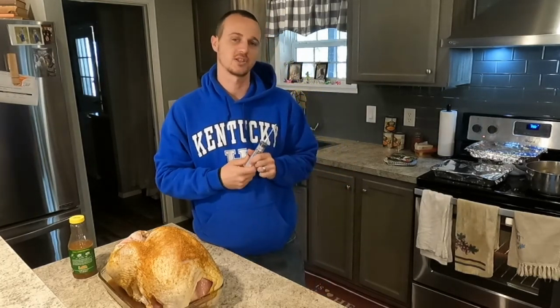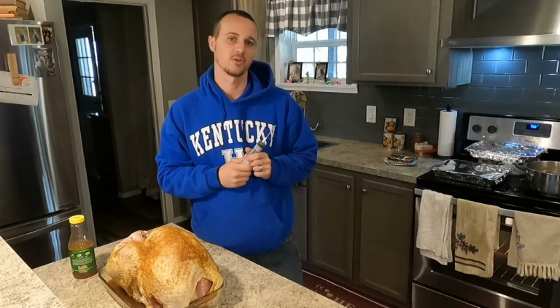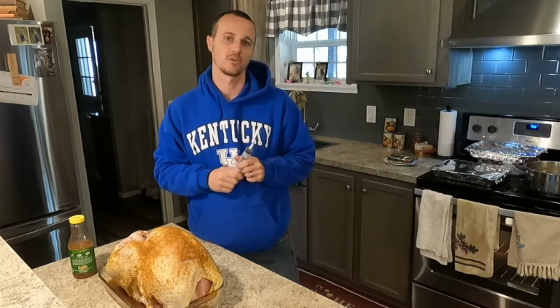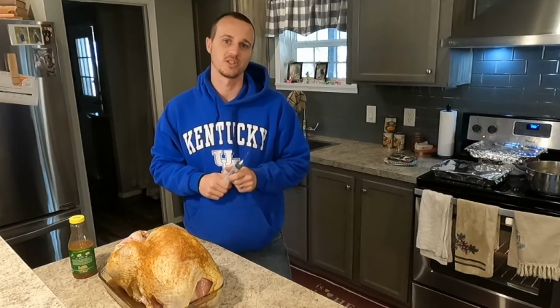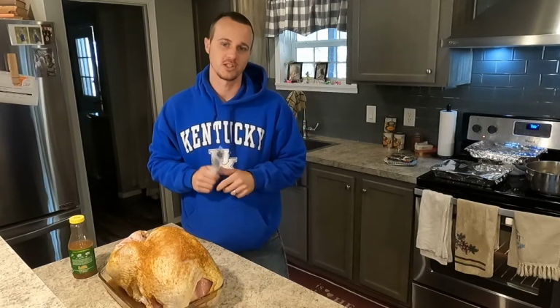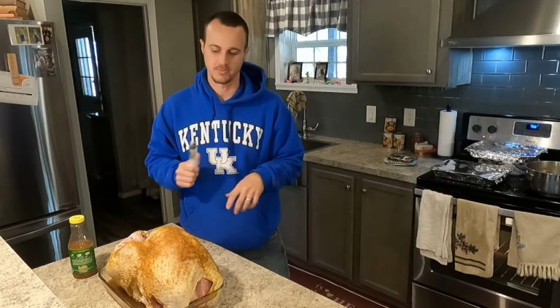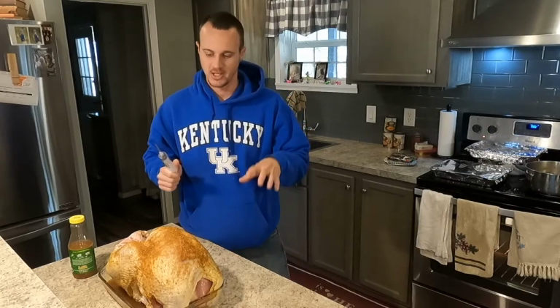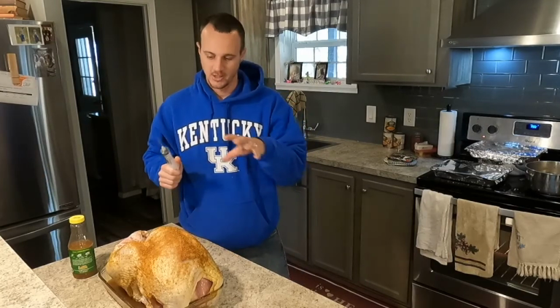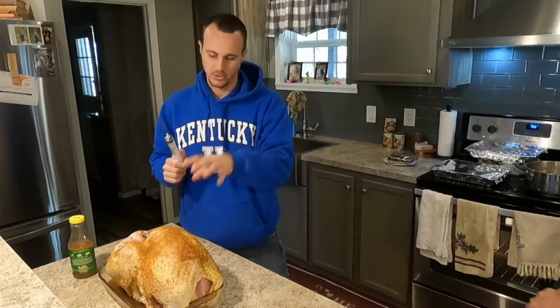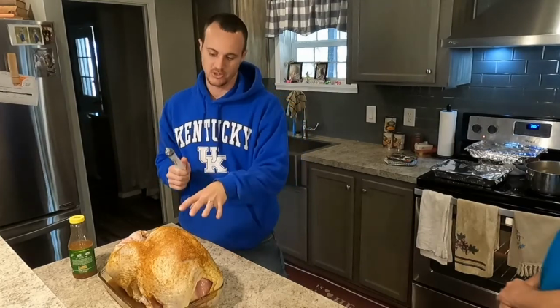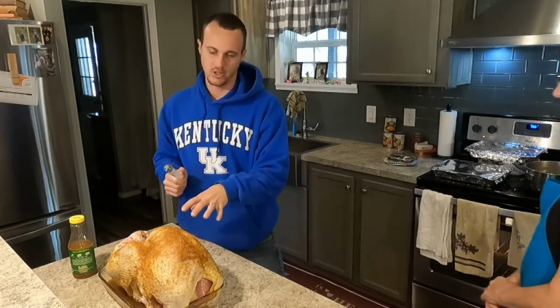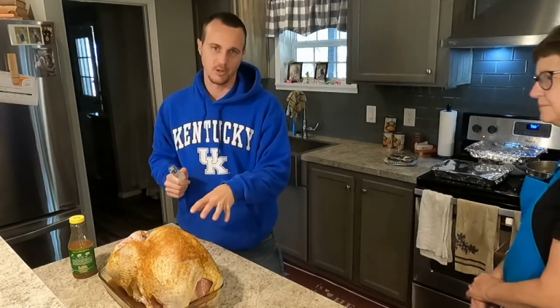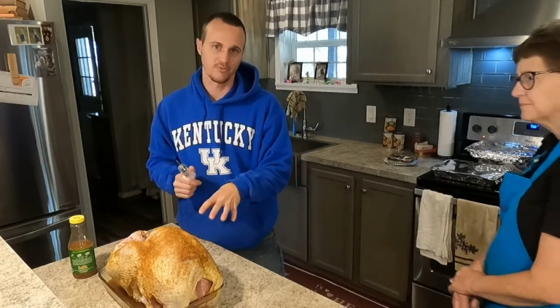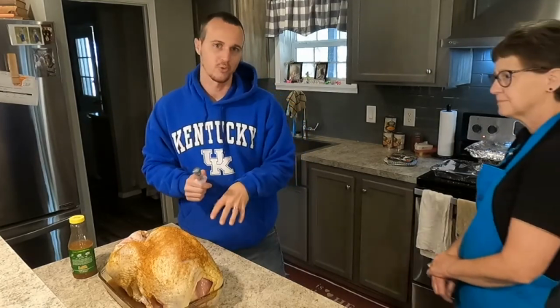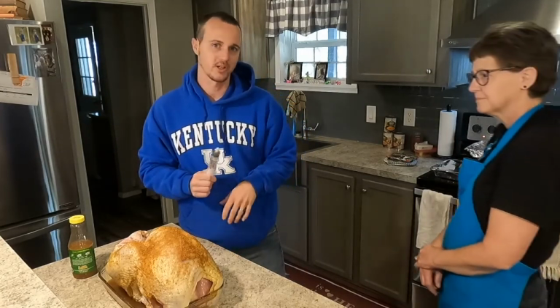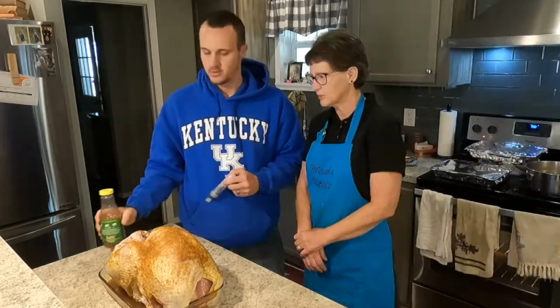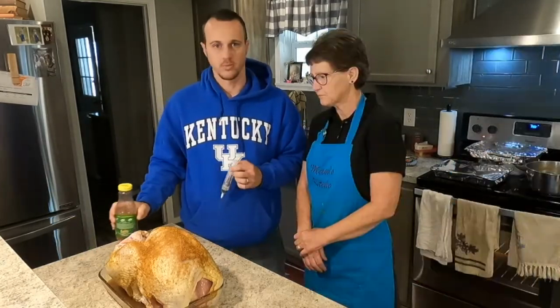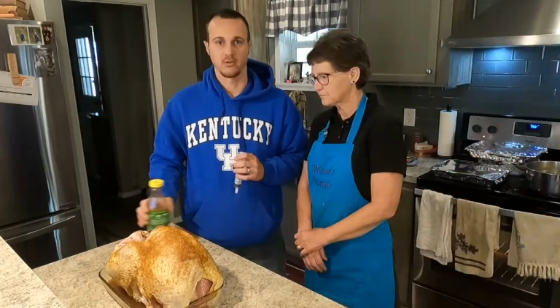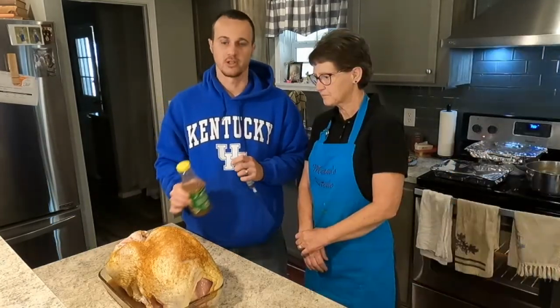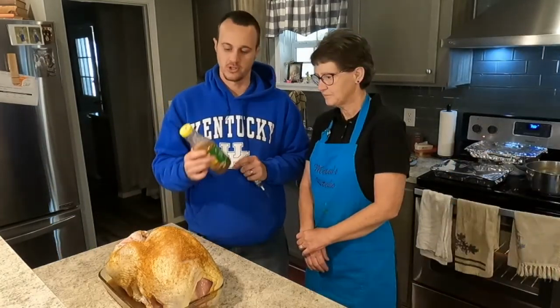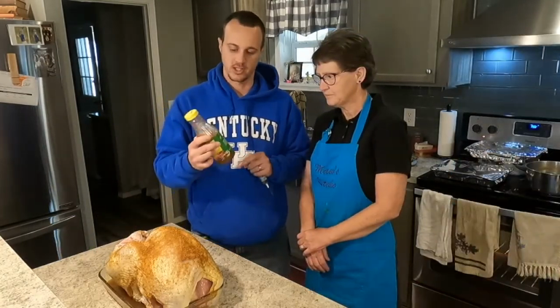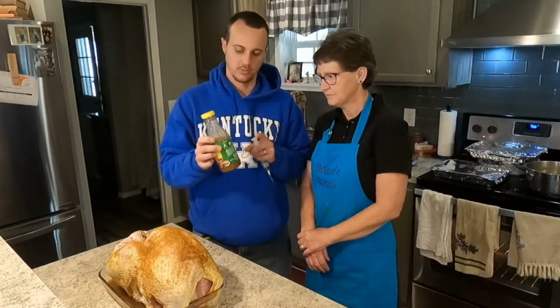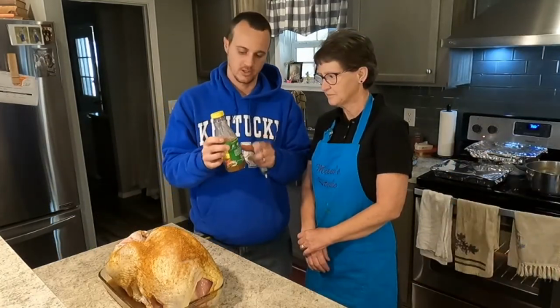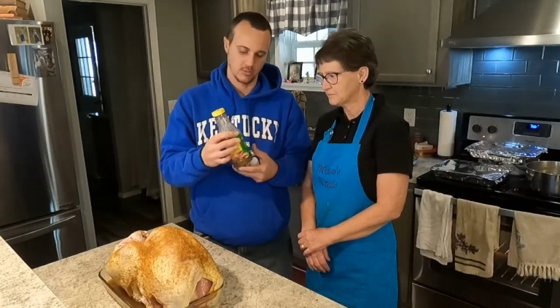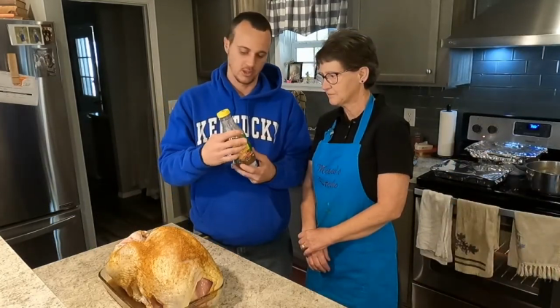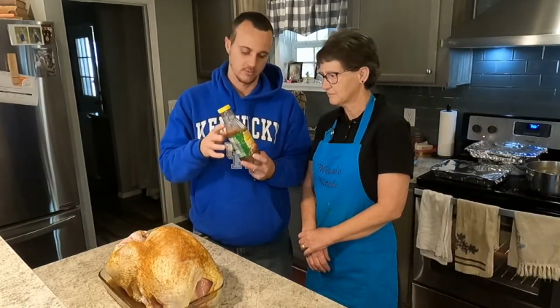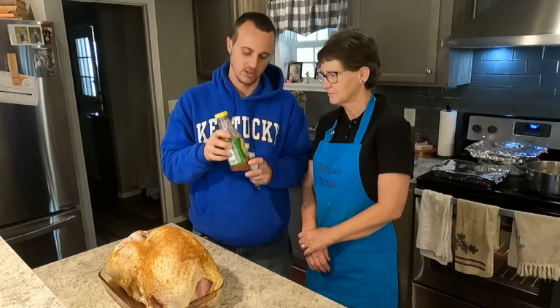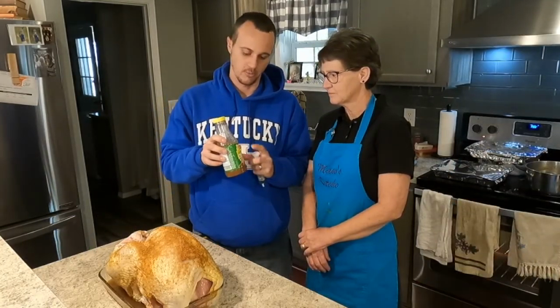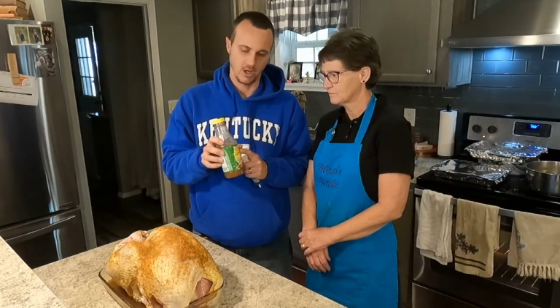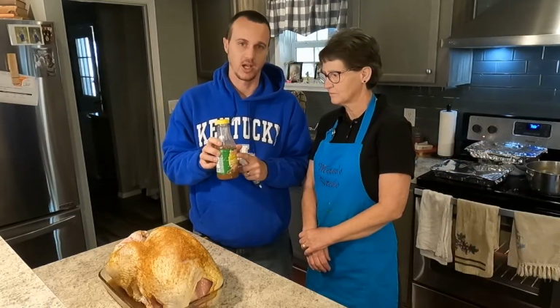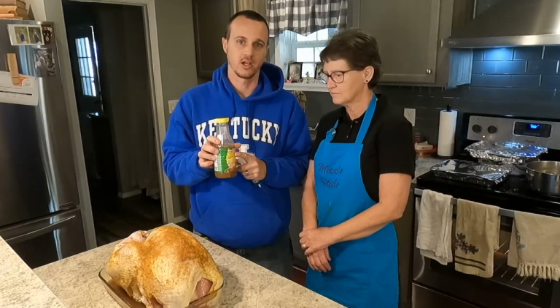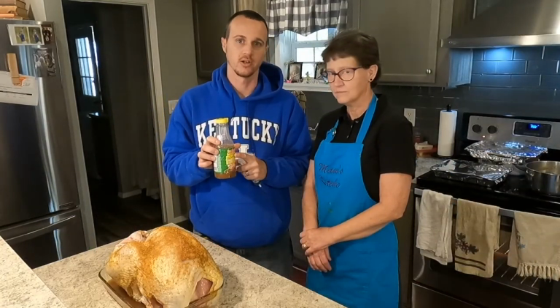I'm here at my mom's house. She is here with me. She's put this rub on for me, and we're getting ready to inject it with some different marinade here.